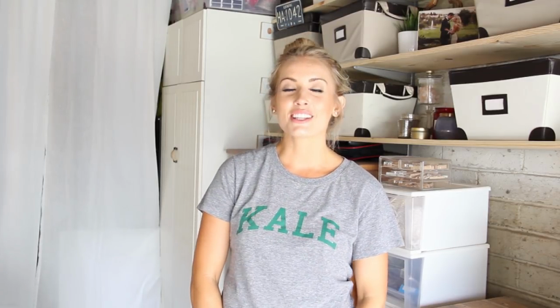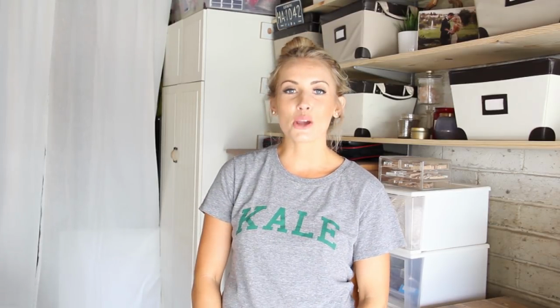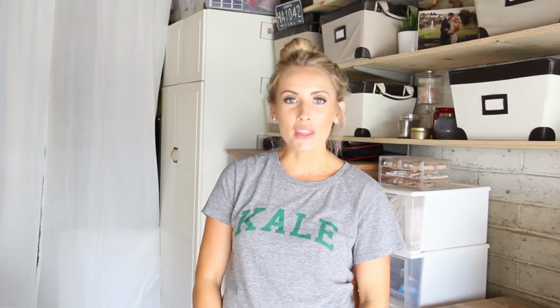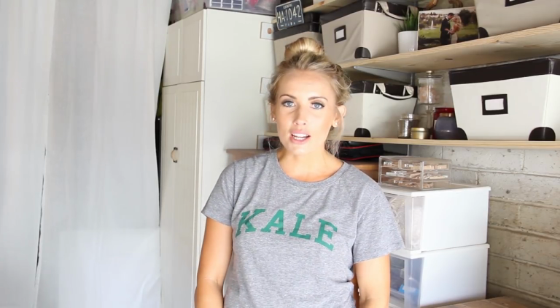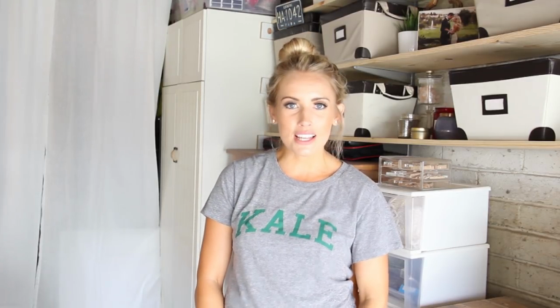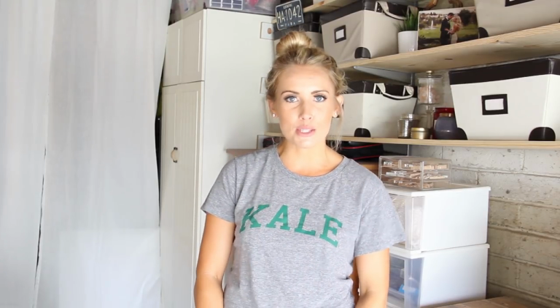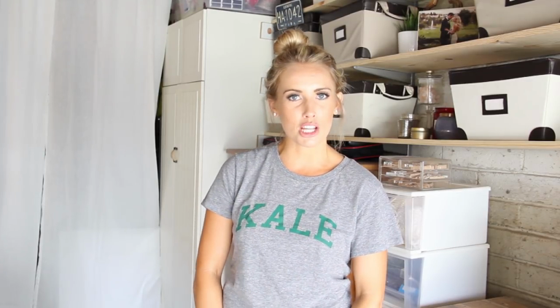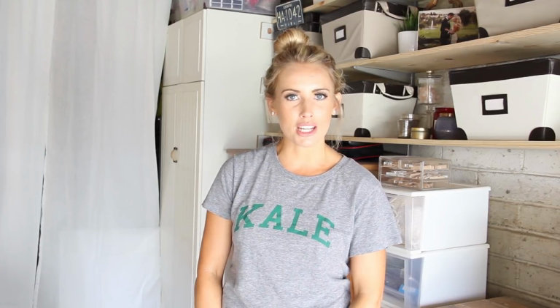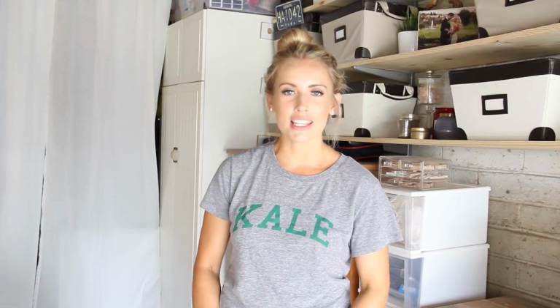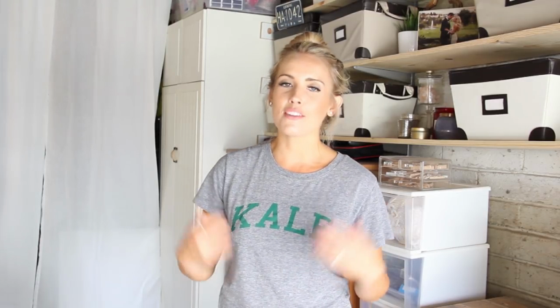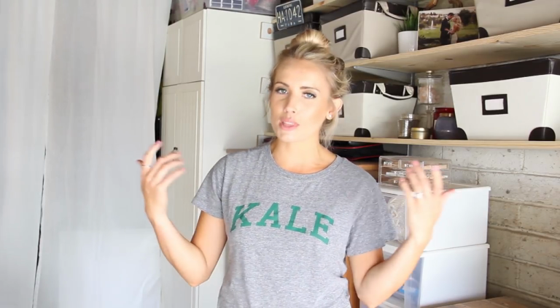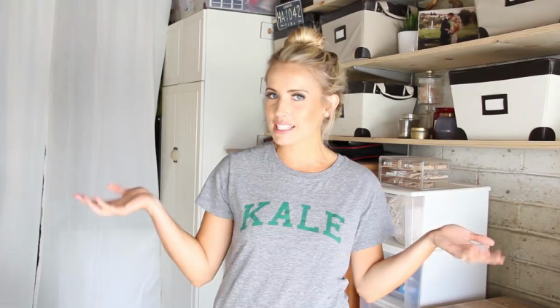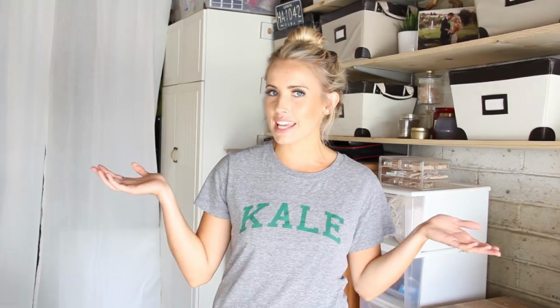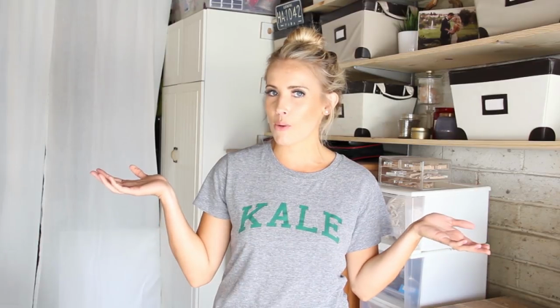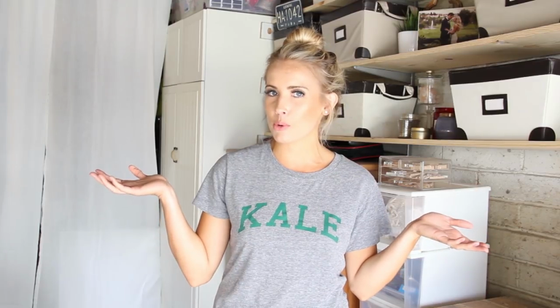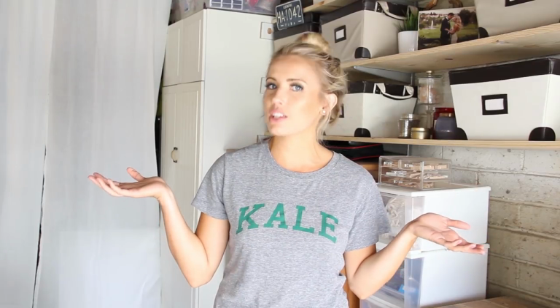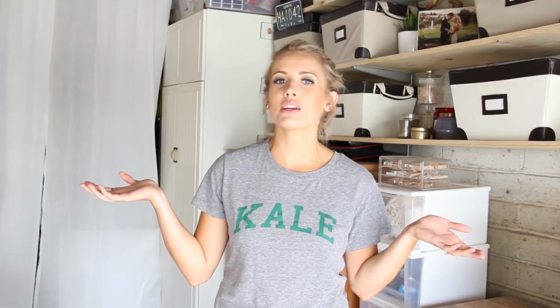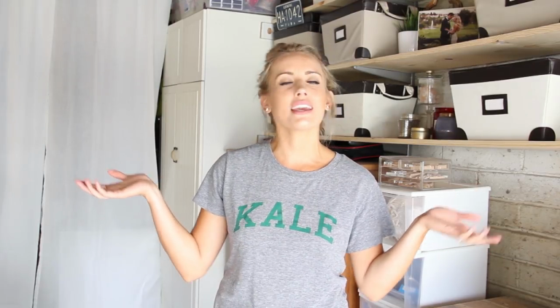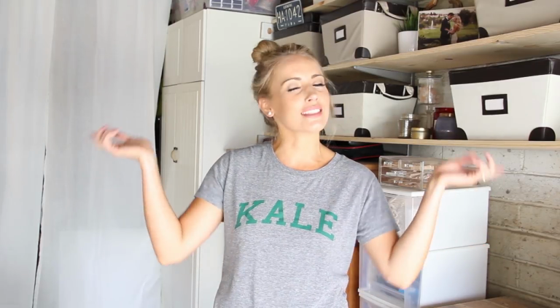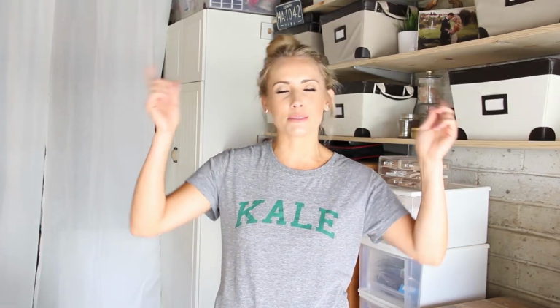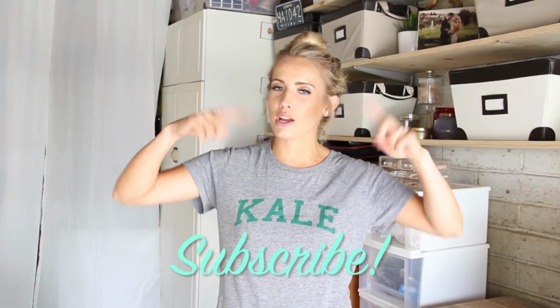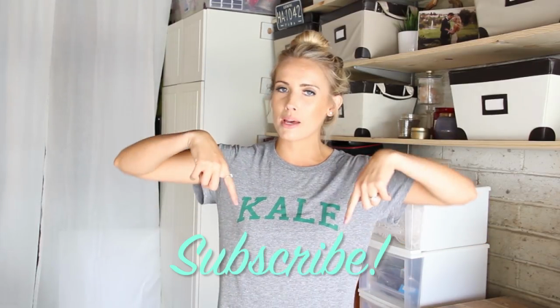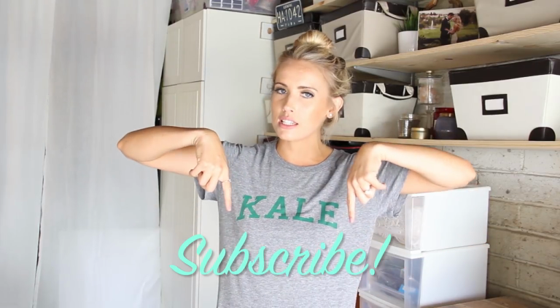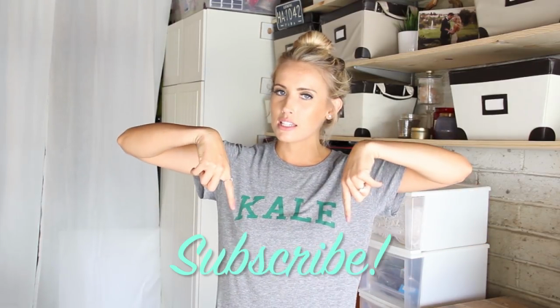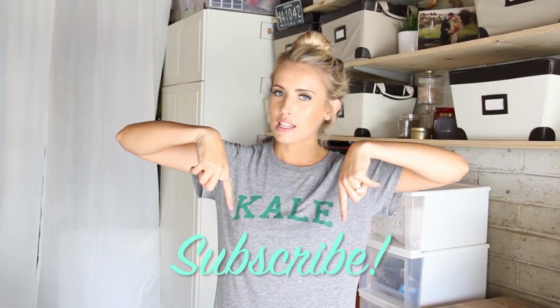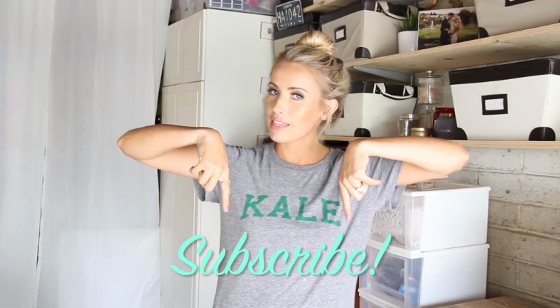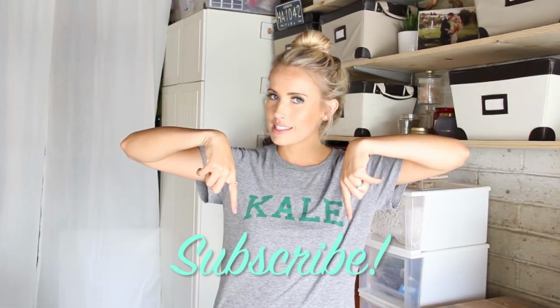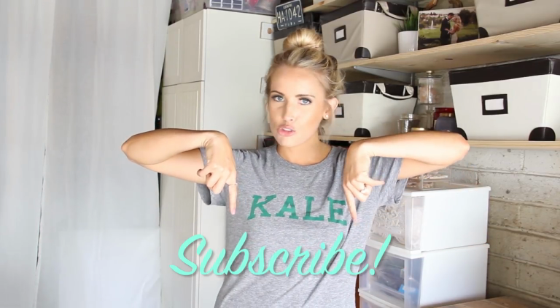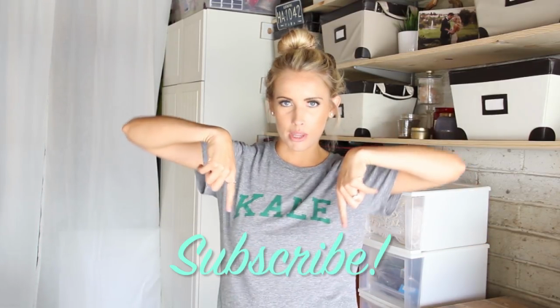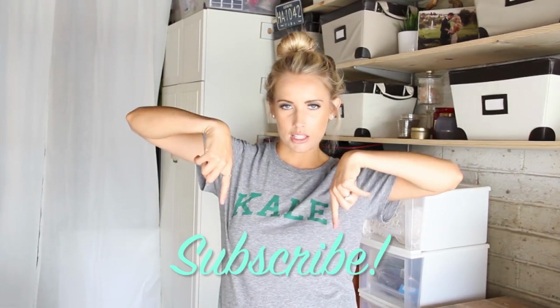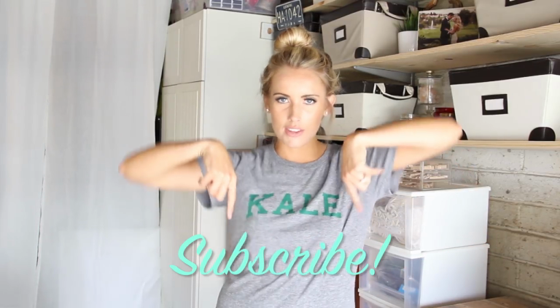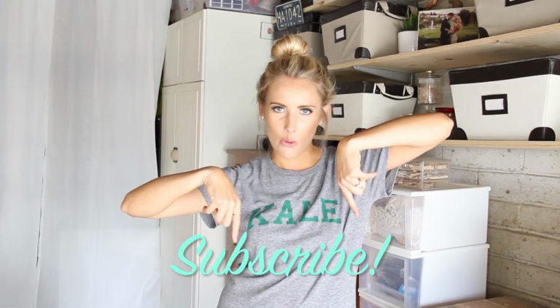I hope you guys love this project. If you'd like to see how I'm going to do it, hit that subscribe button and let's jump into the video.